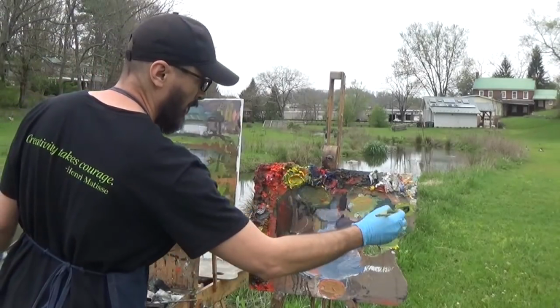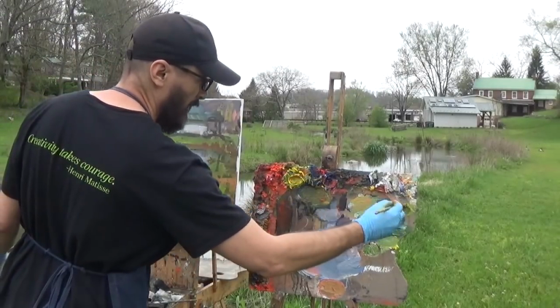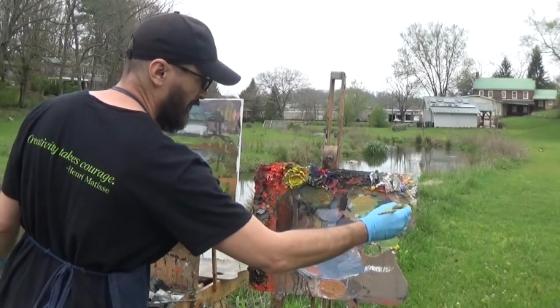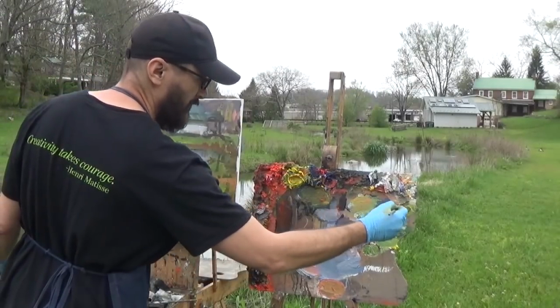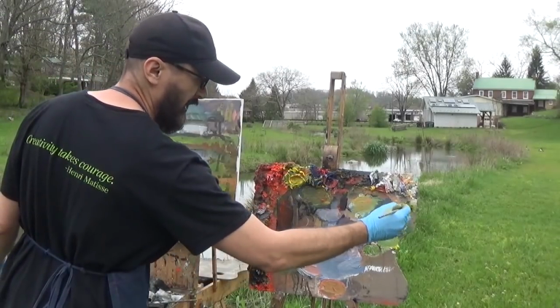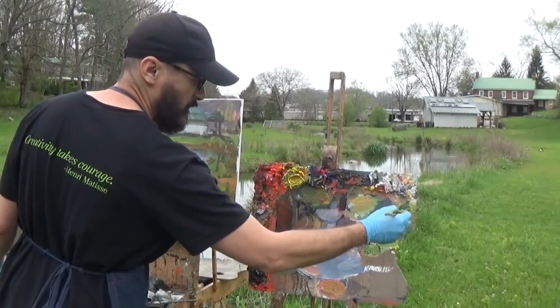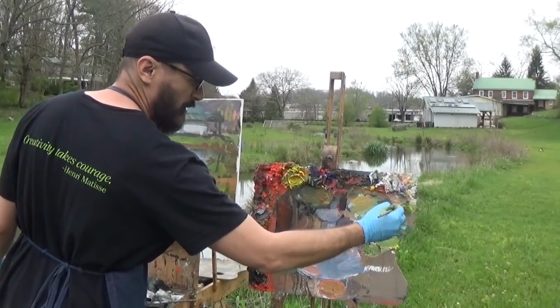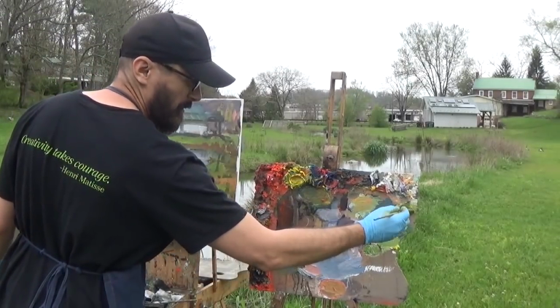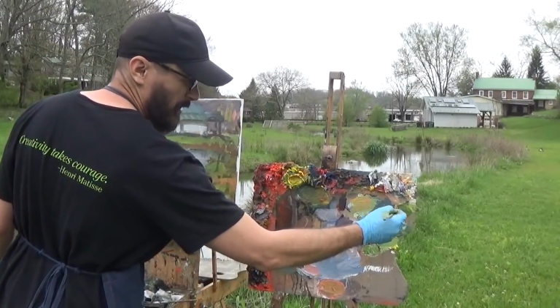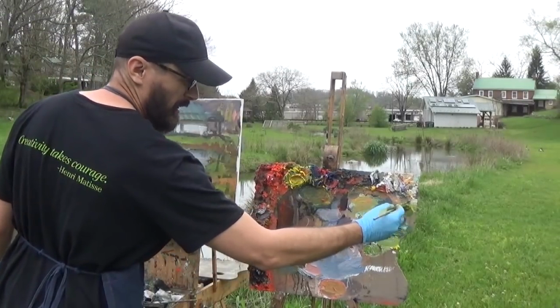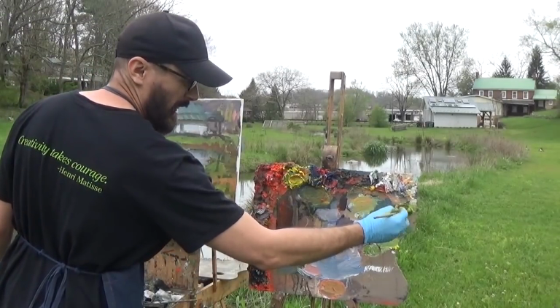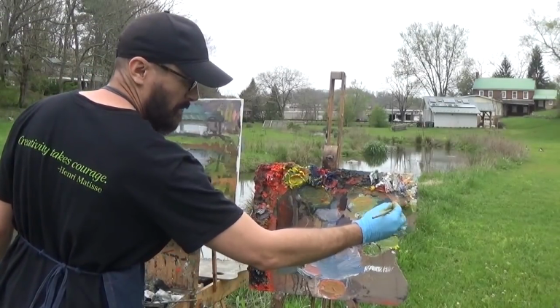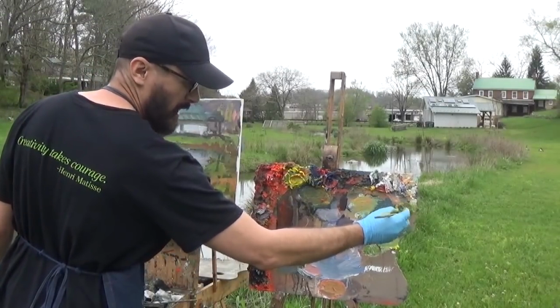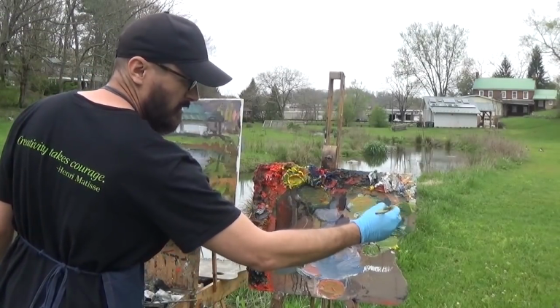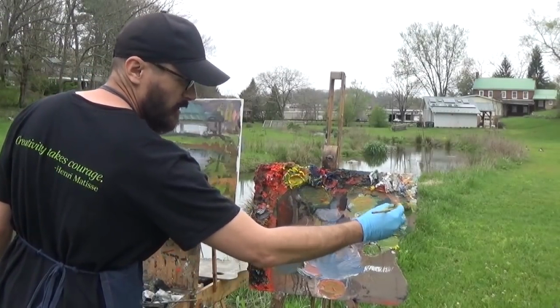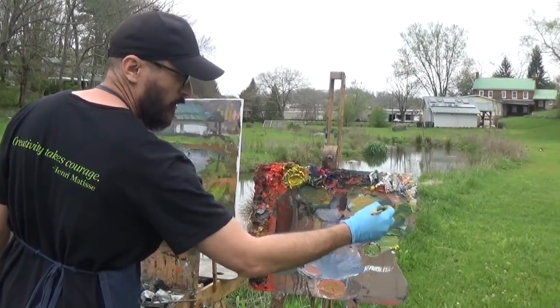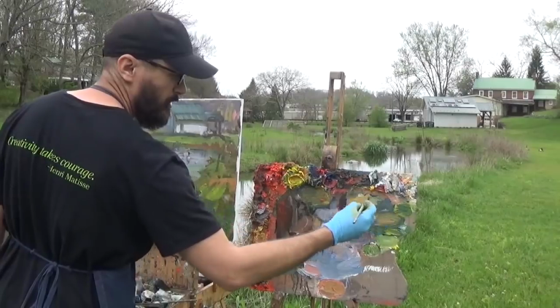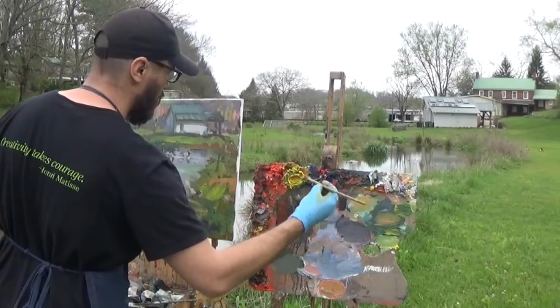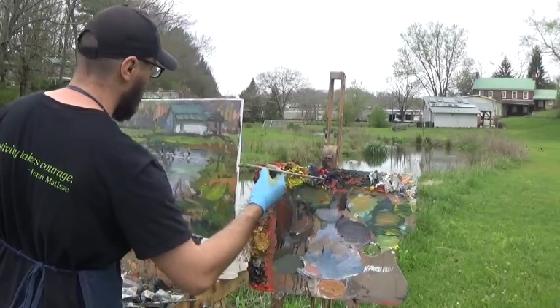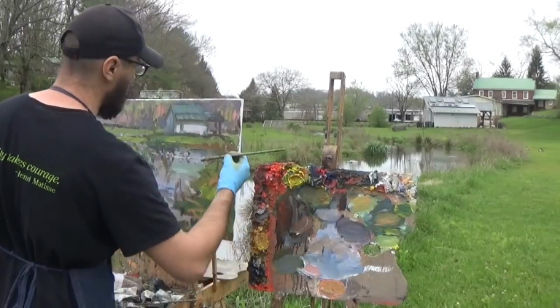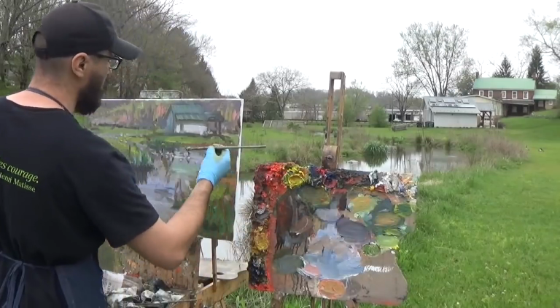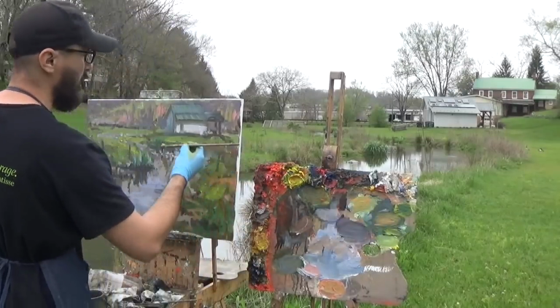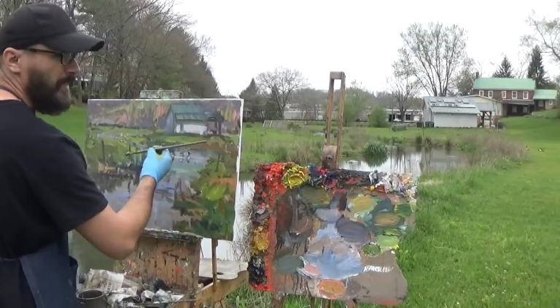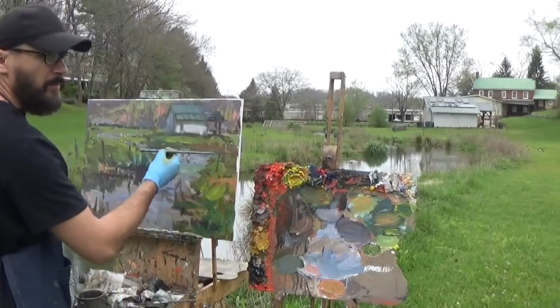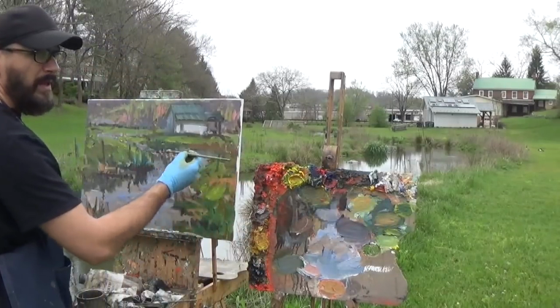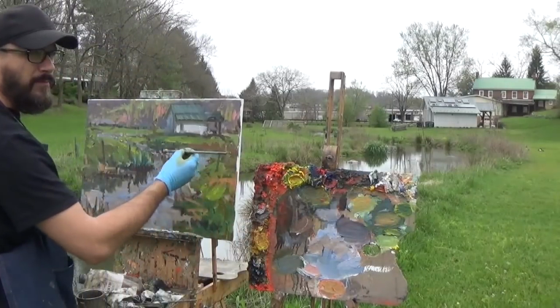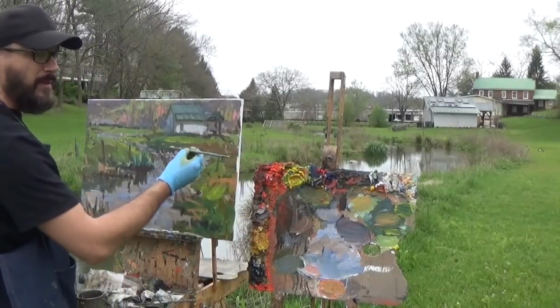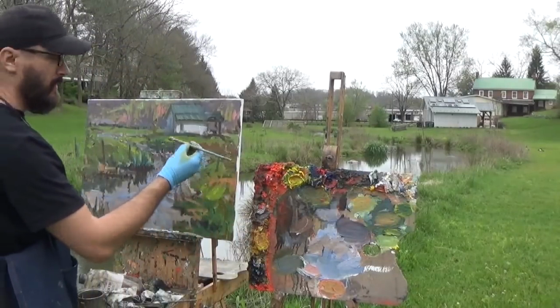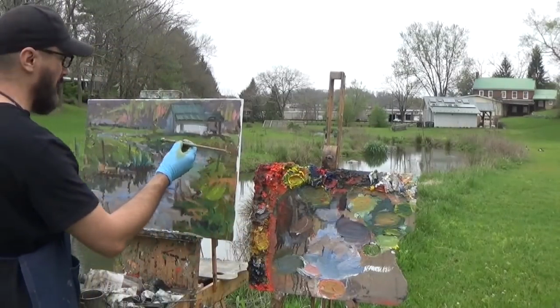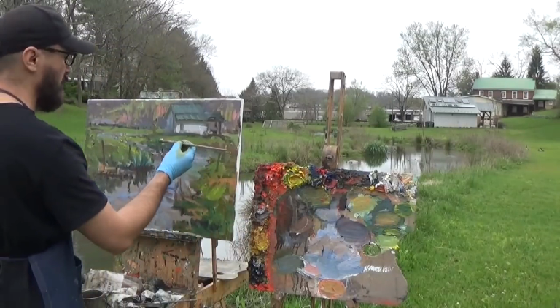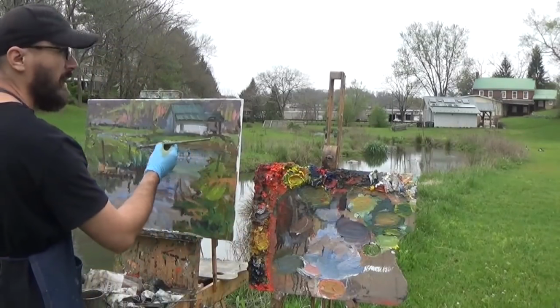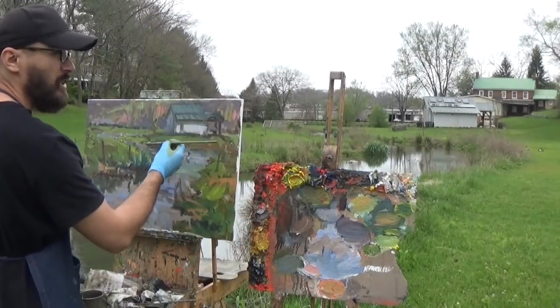At this stage you want to be putting a lot of paint on your brush — go ahead and use that thick paint for this last stage.